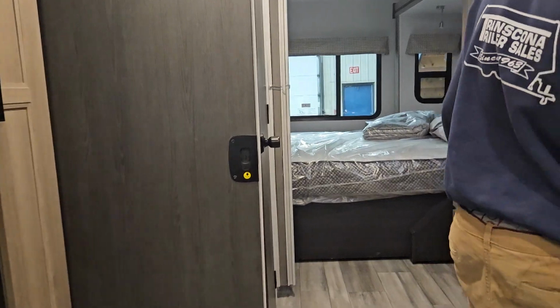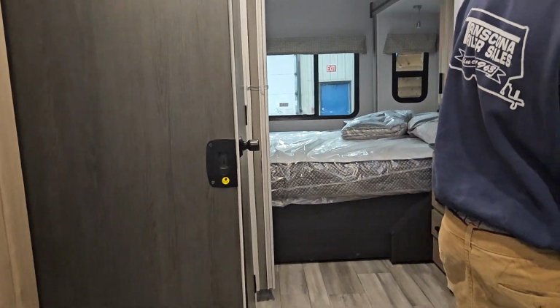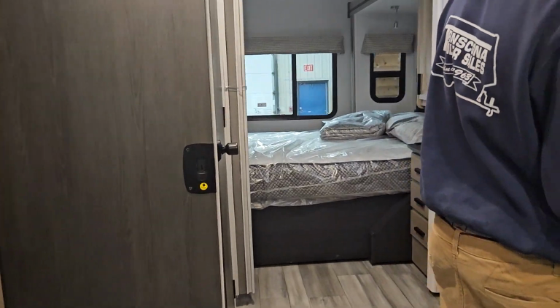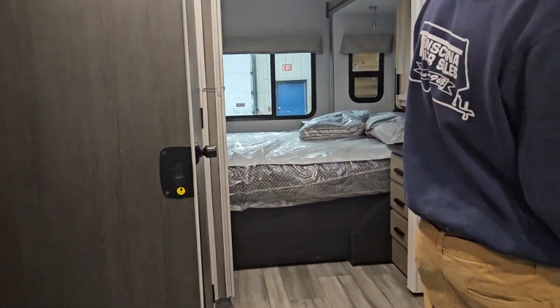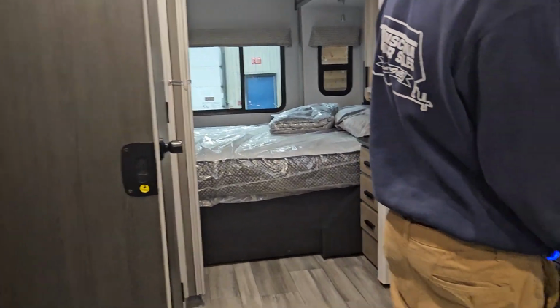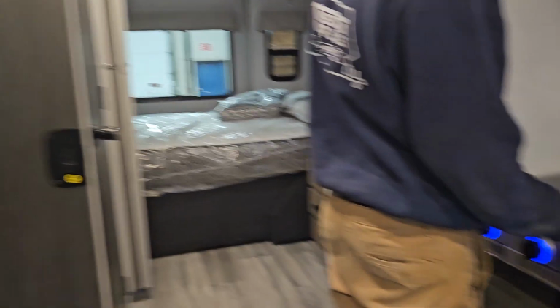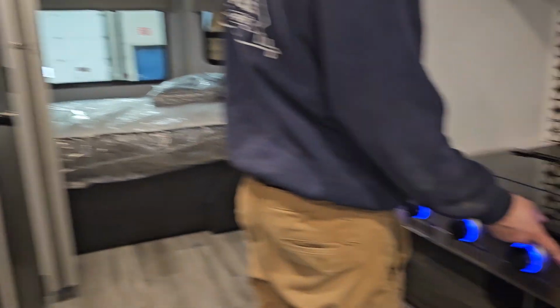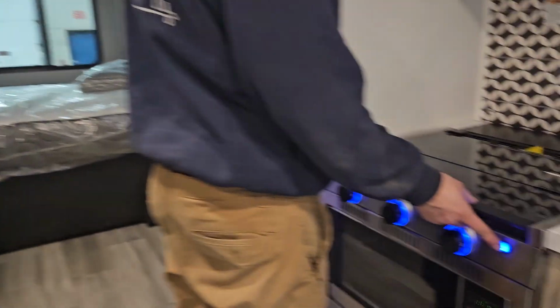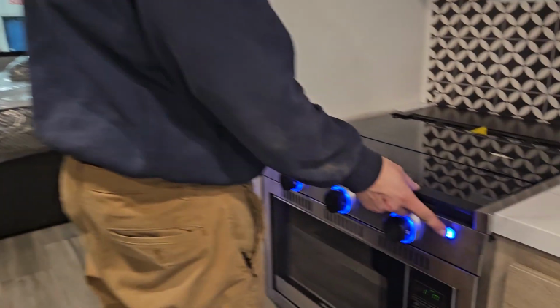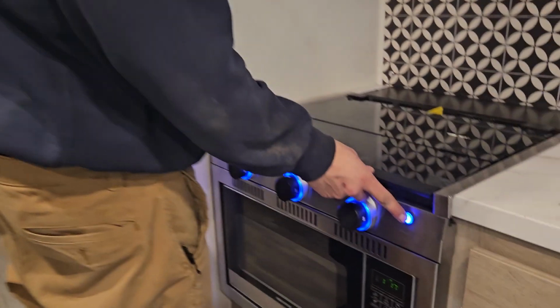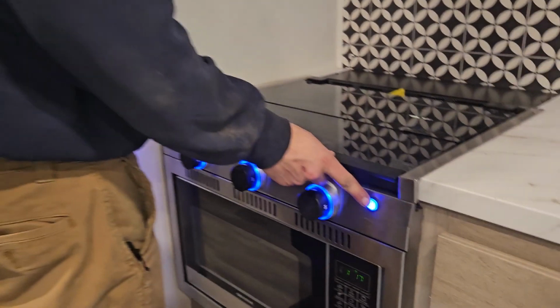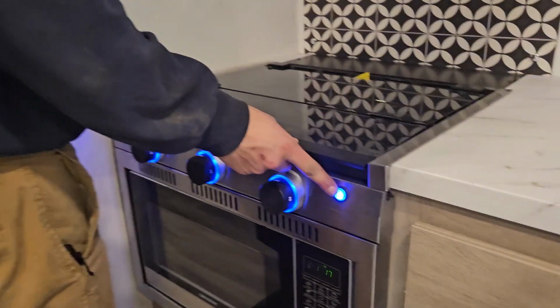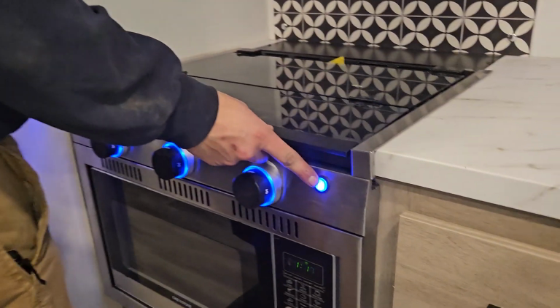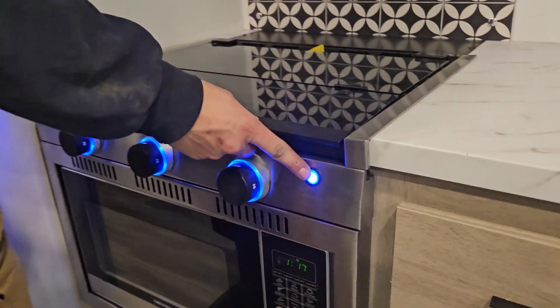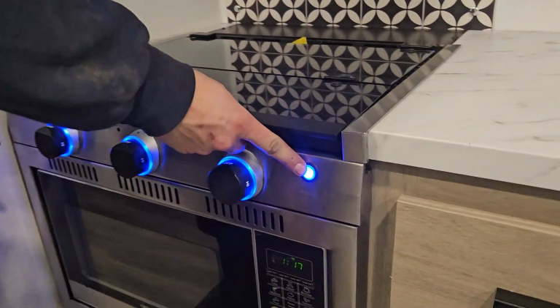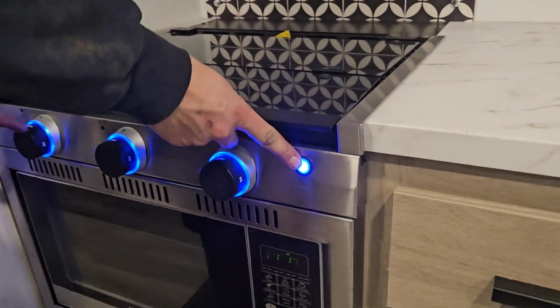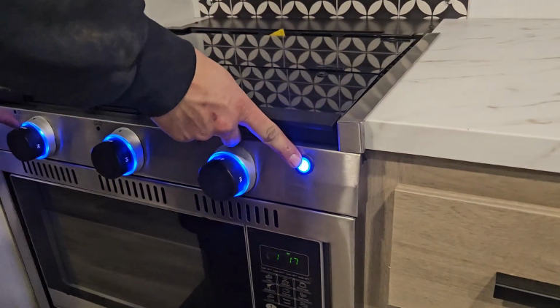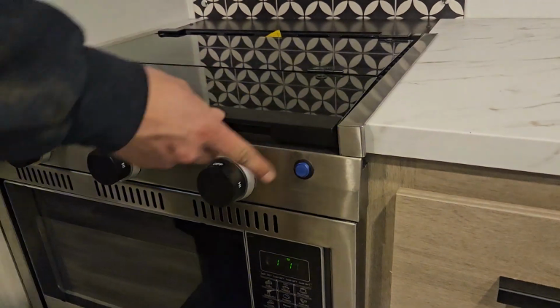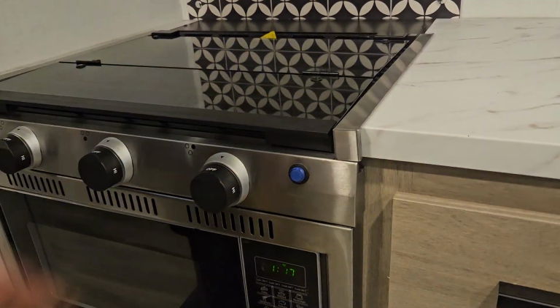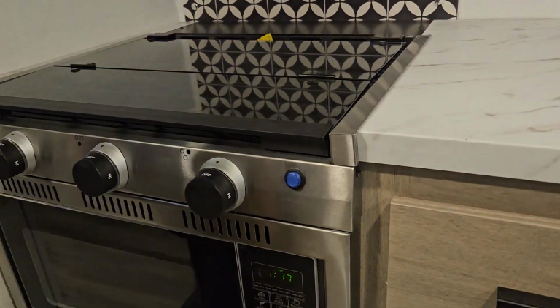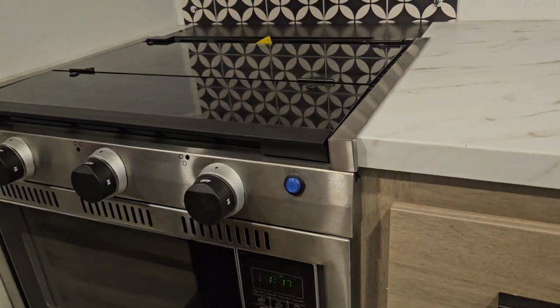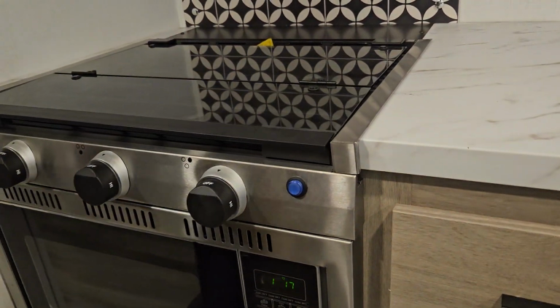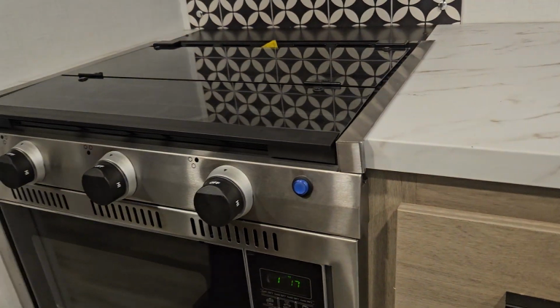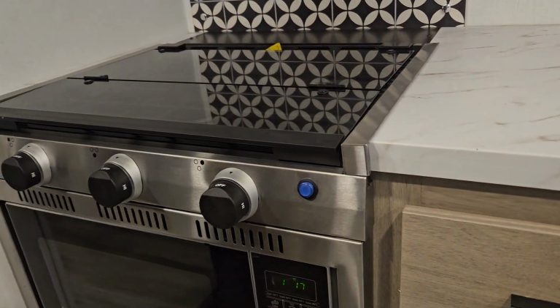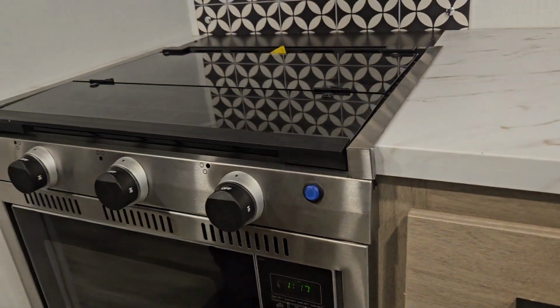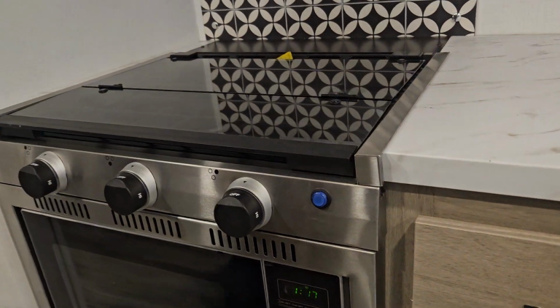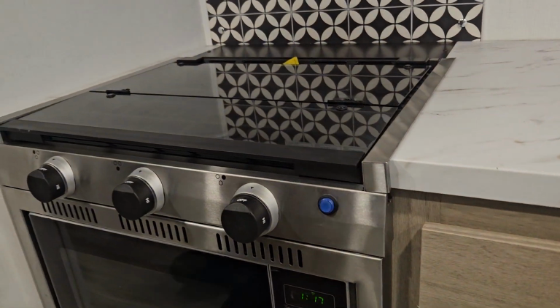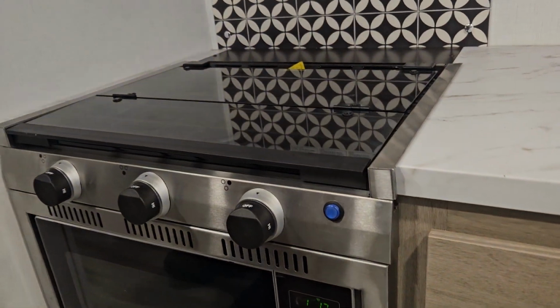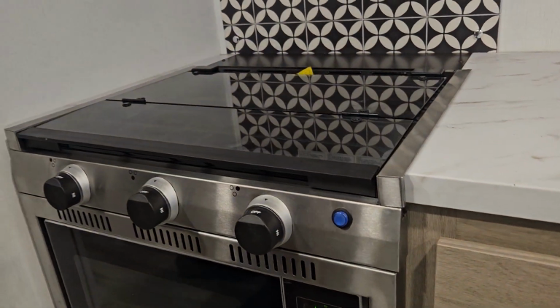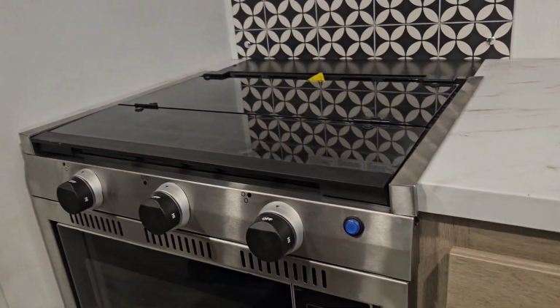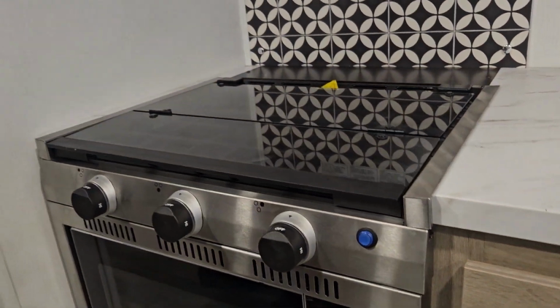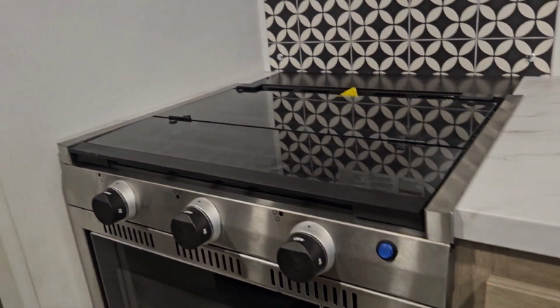This little button here turns on the blue lights on the knobs.